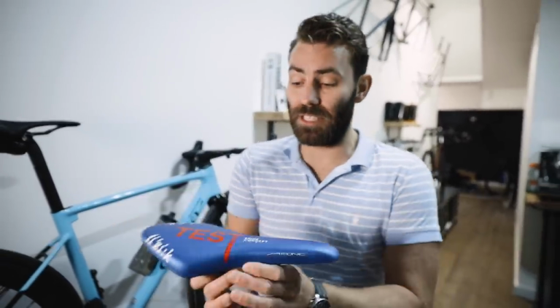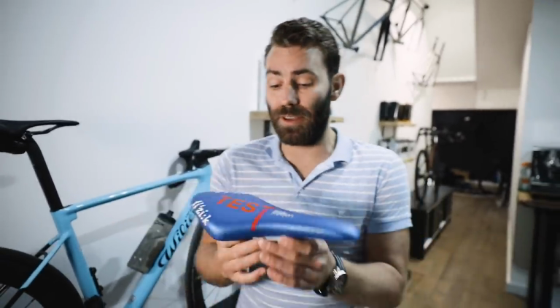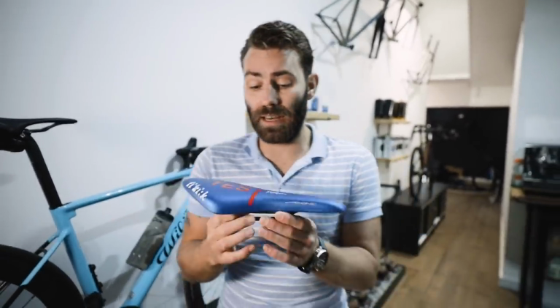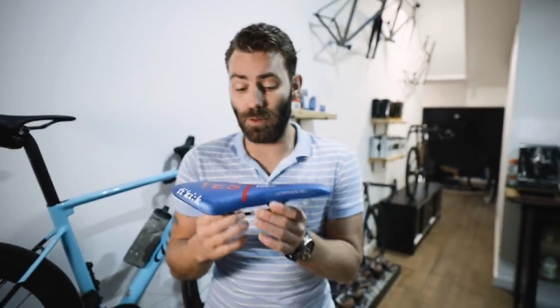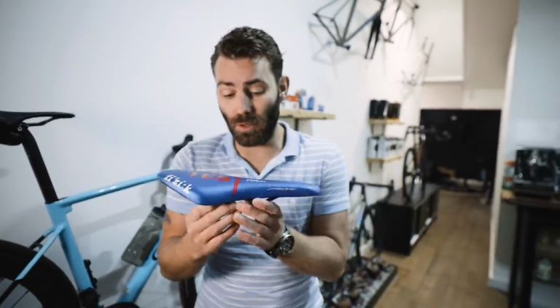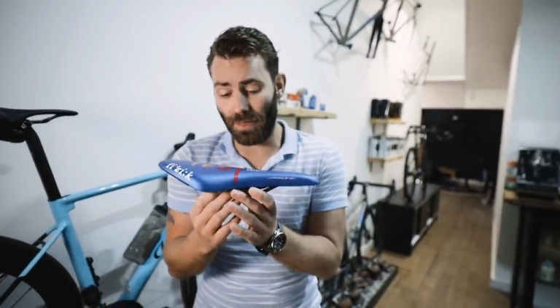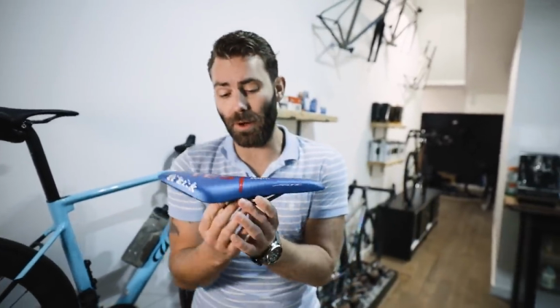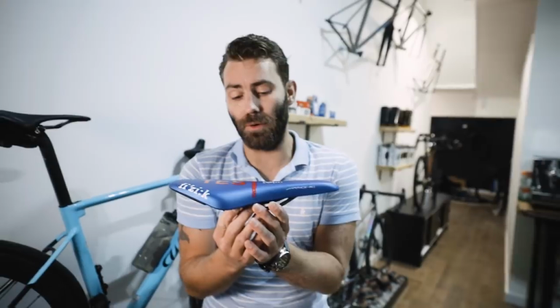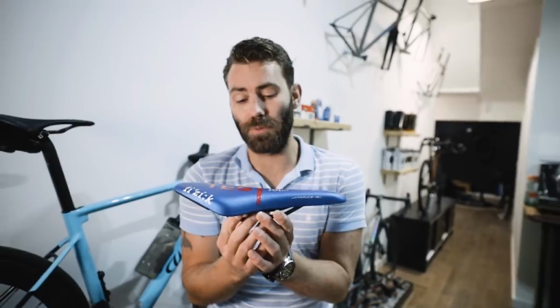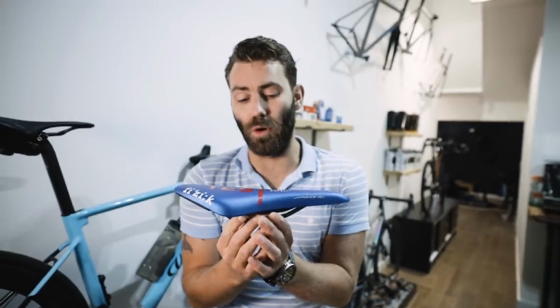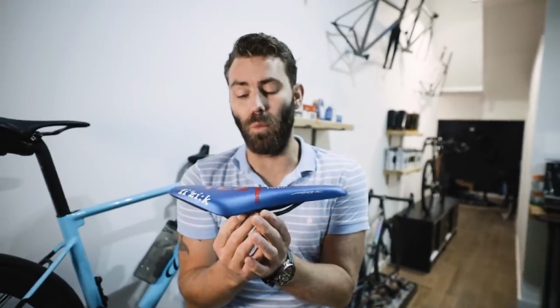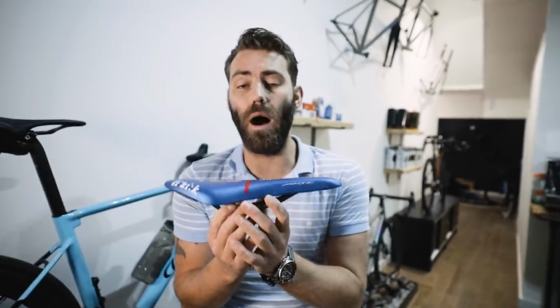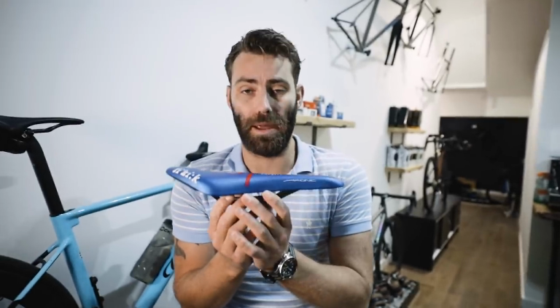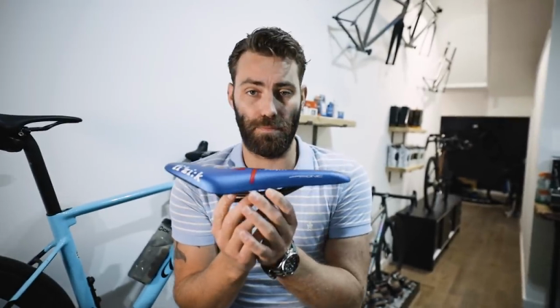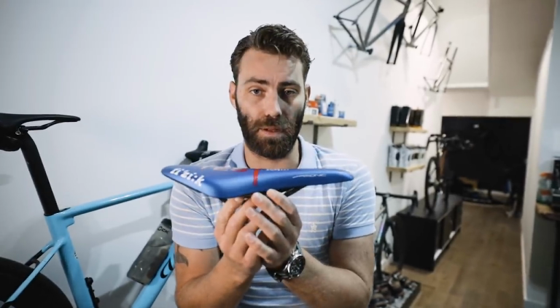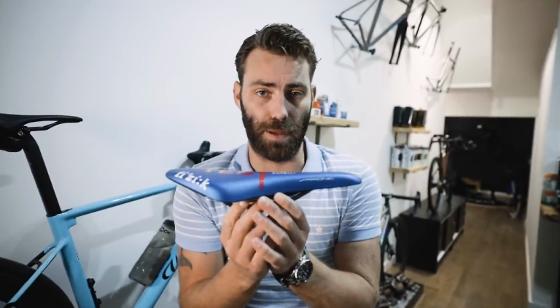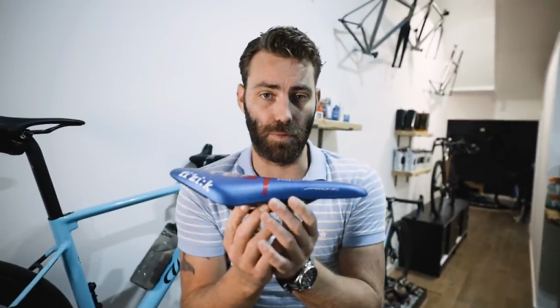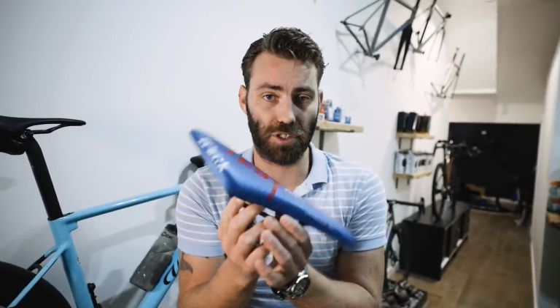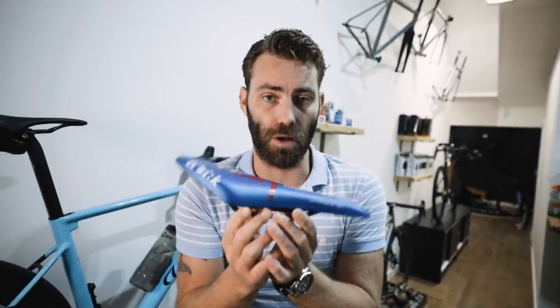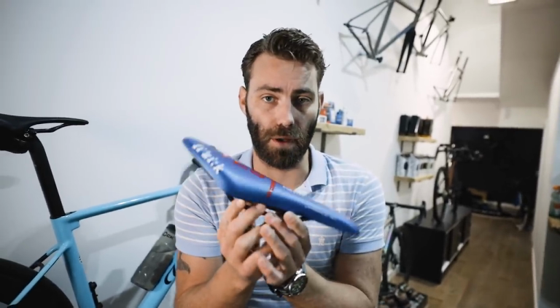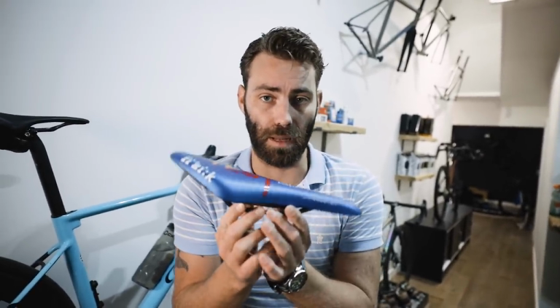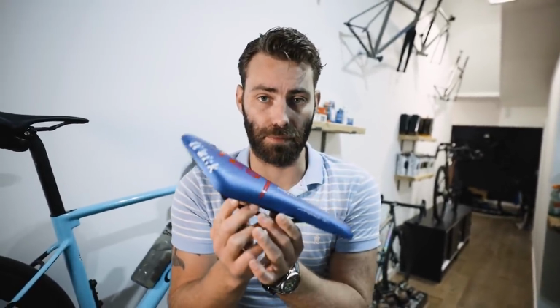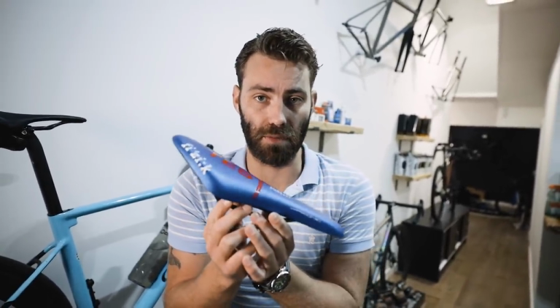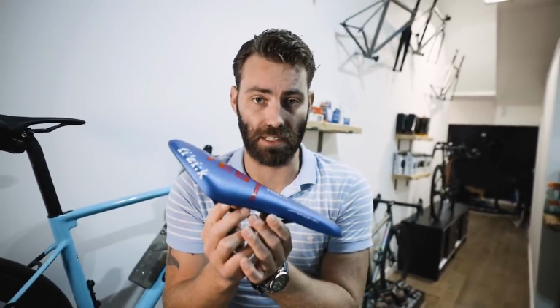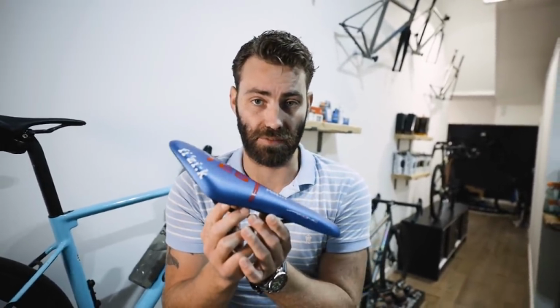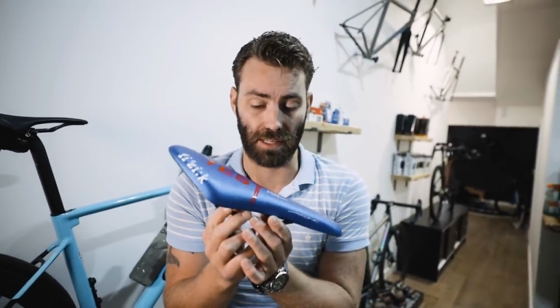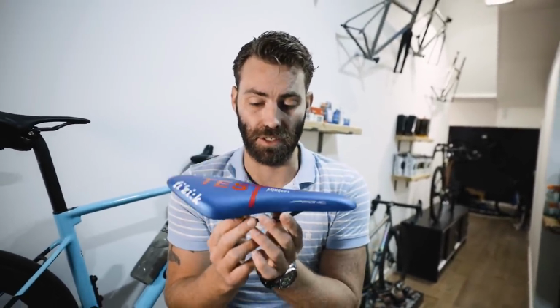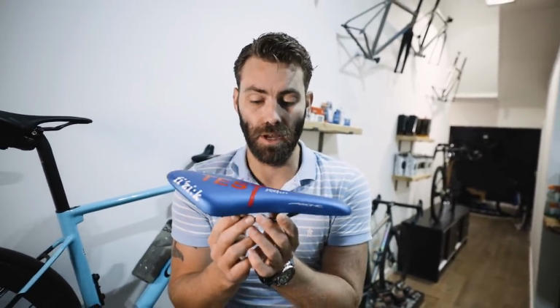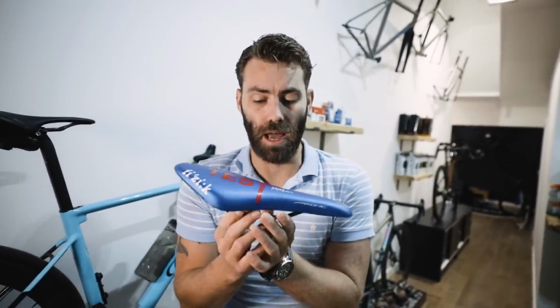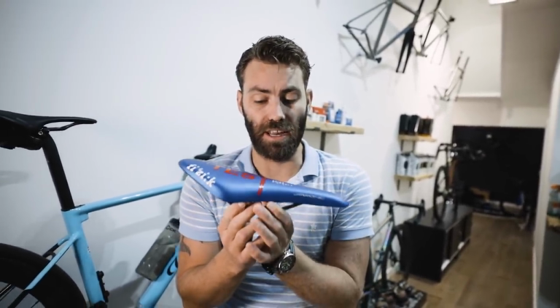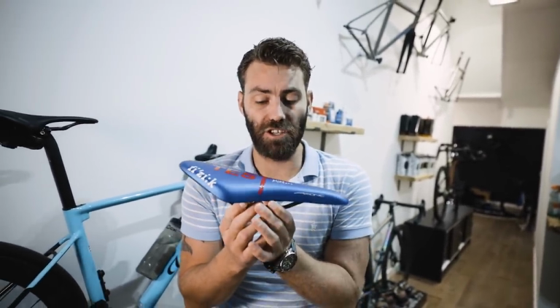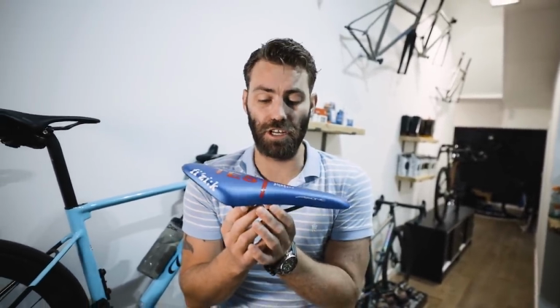We've got to explore why people start applying excessive saddle tilt, and it's usually as a result of soft tissue discomfort.